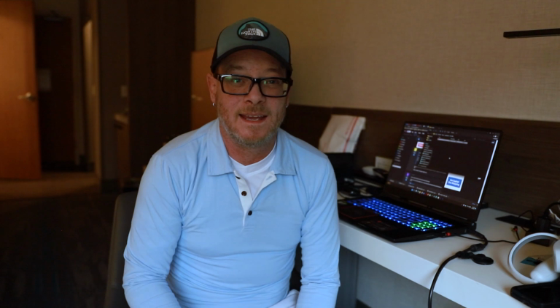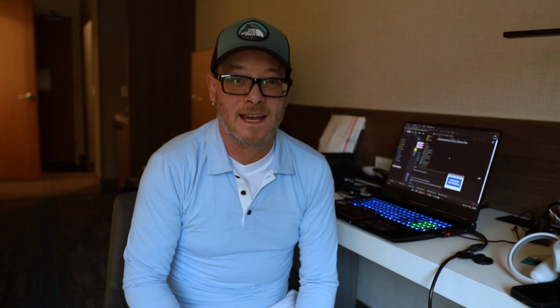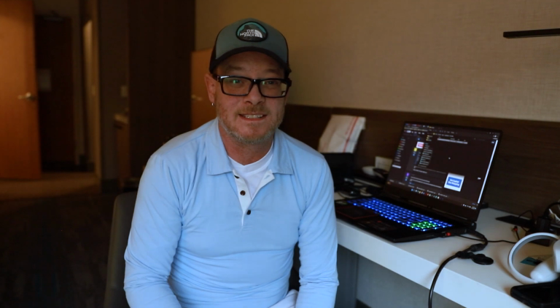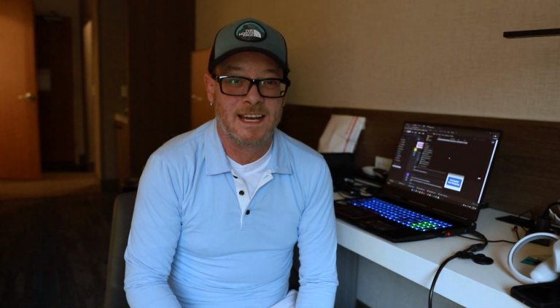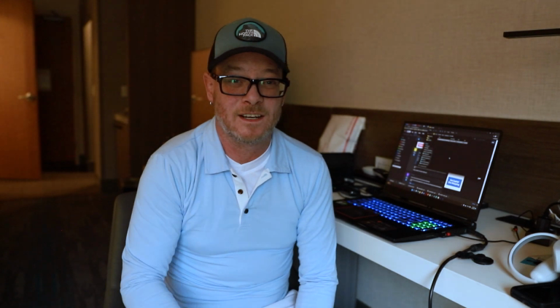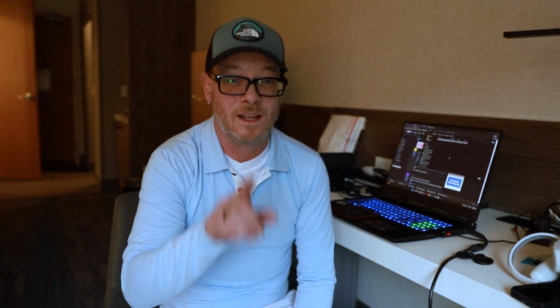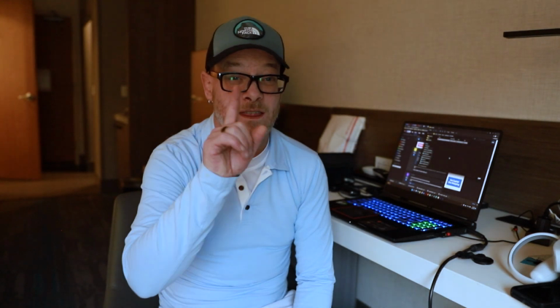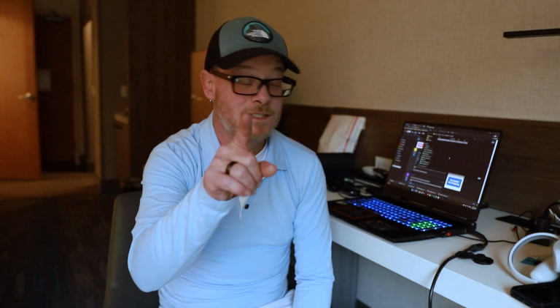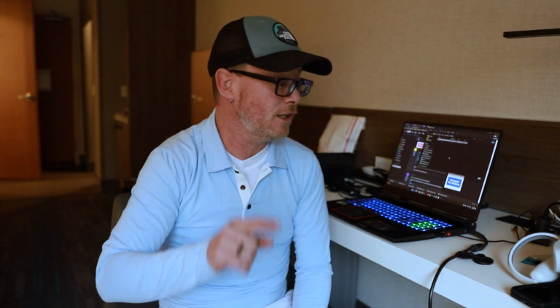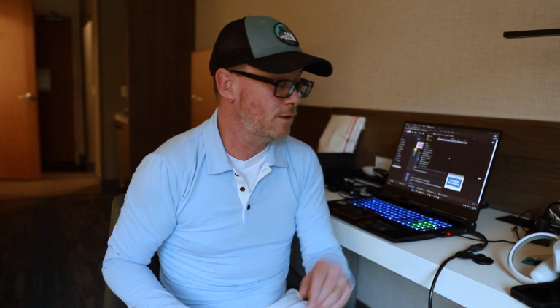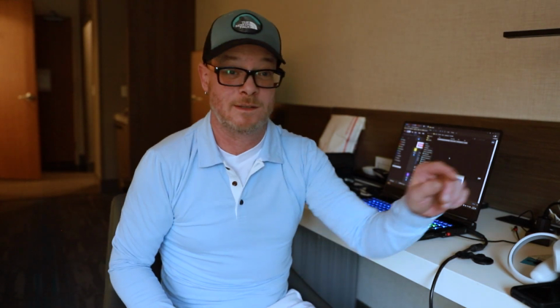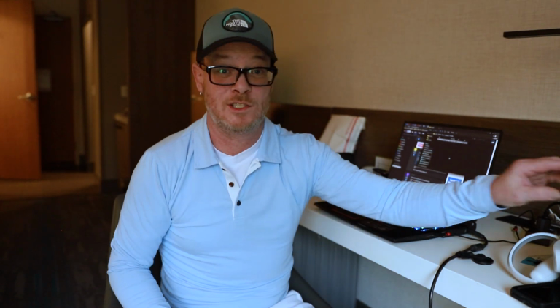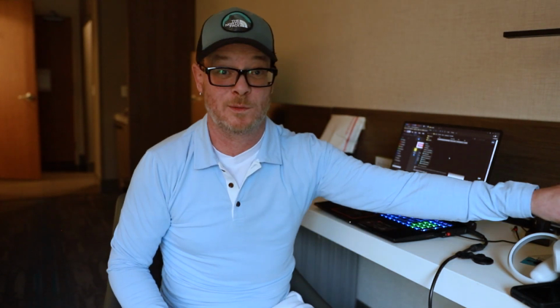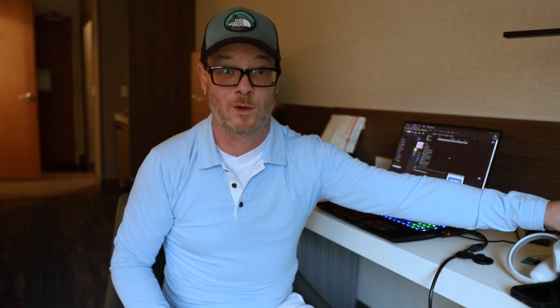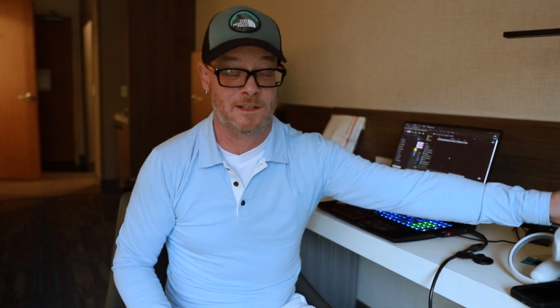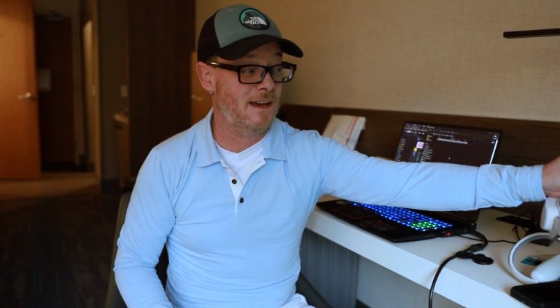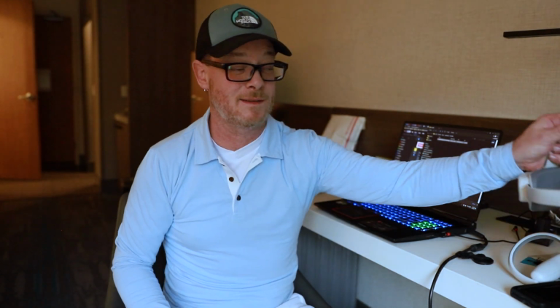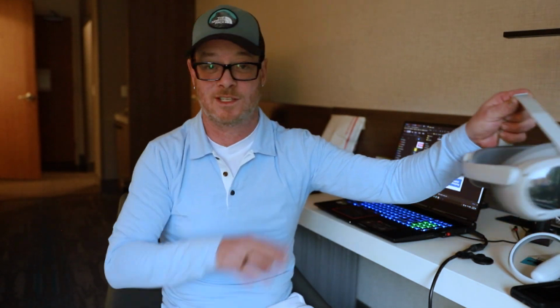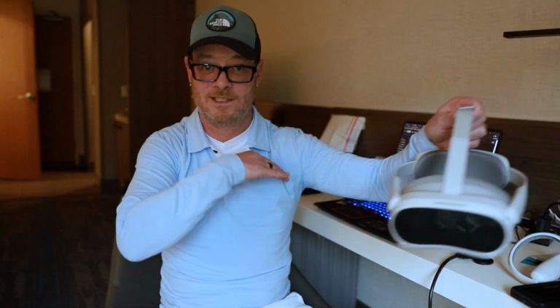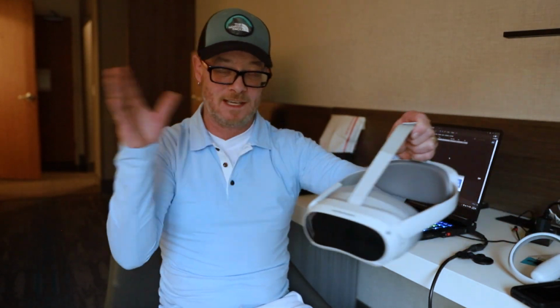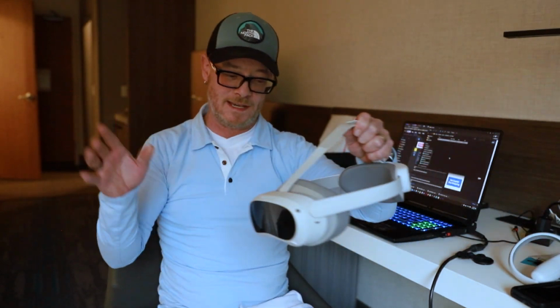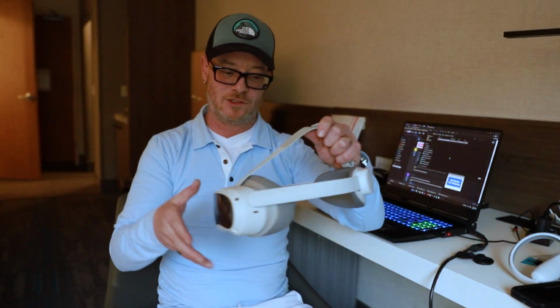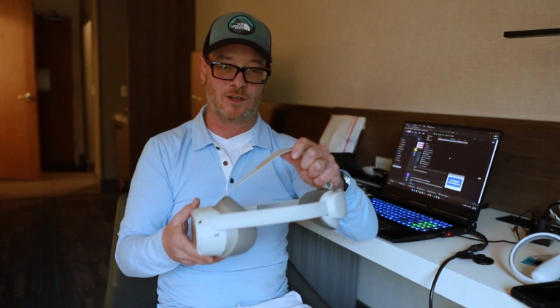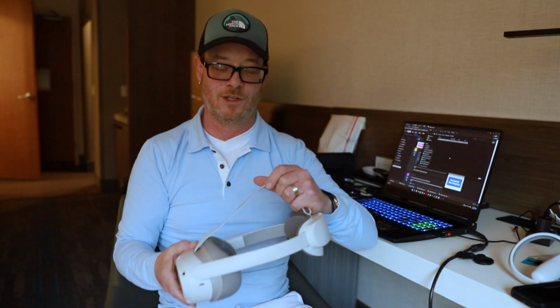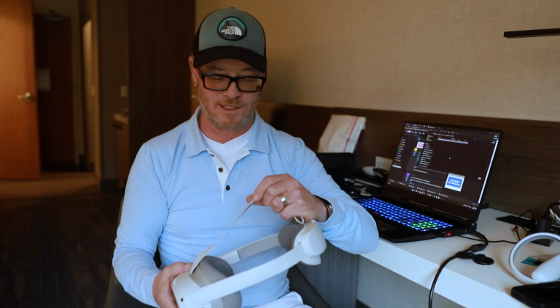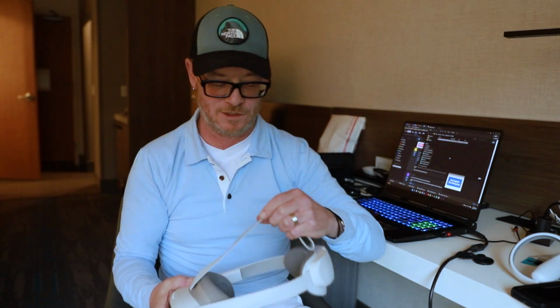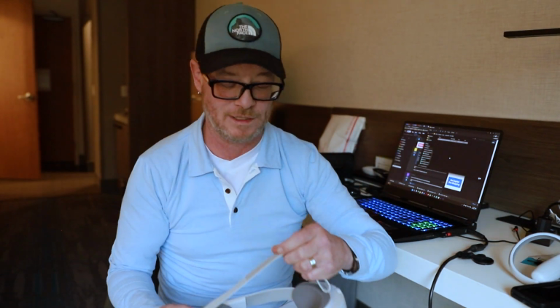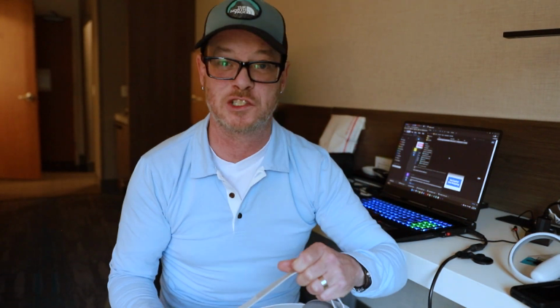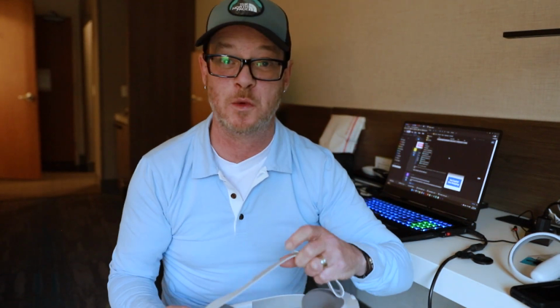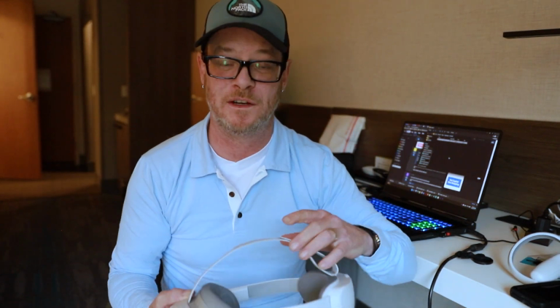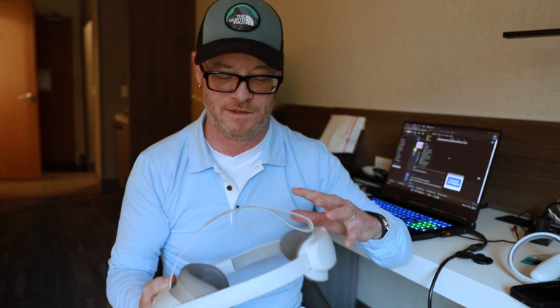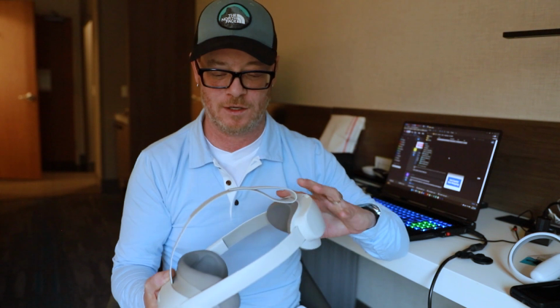Hey guys, Ty here. This video is going to be super quick. I'm just going to skip my intro and we're just going to do like a two-minute video.